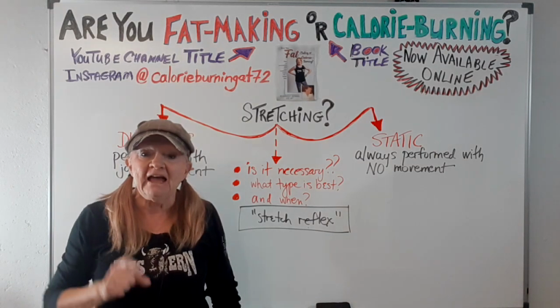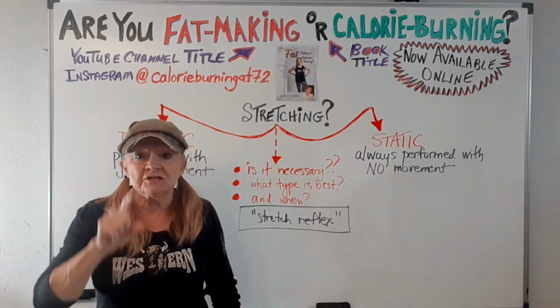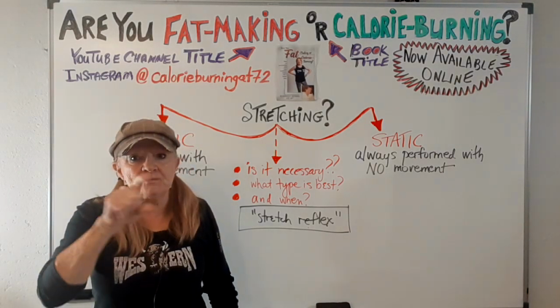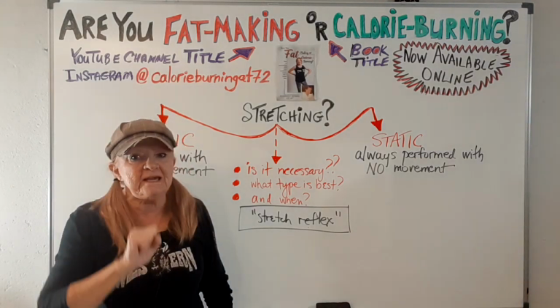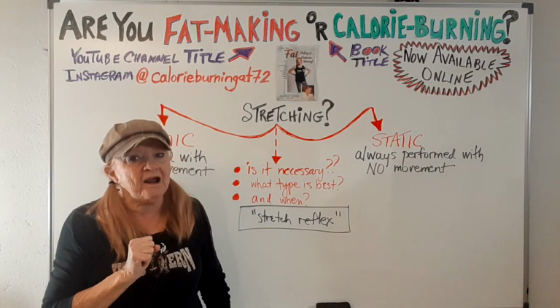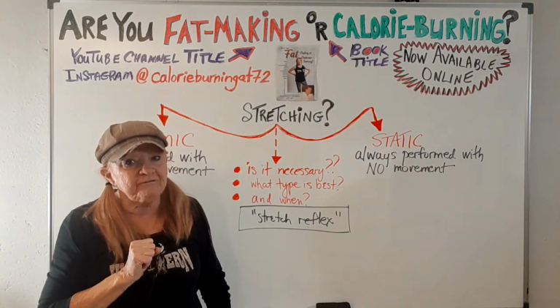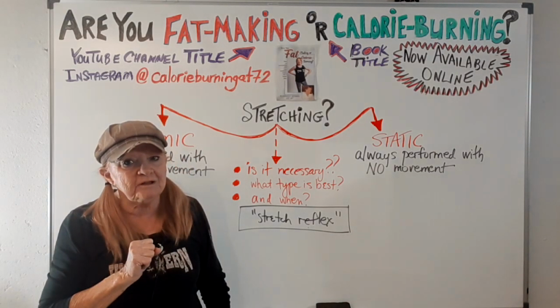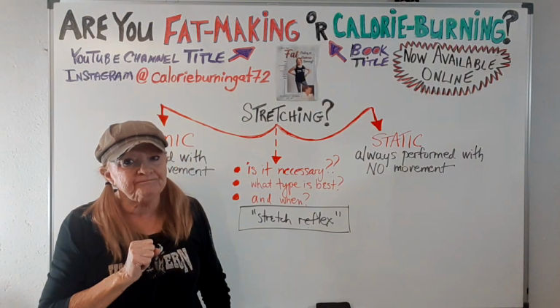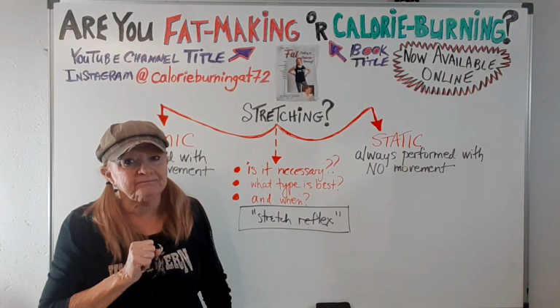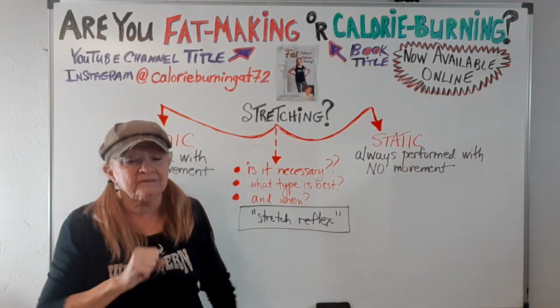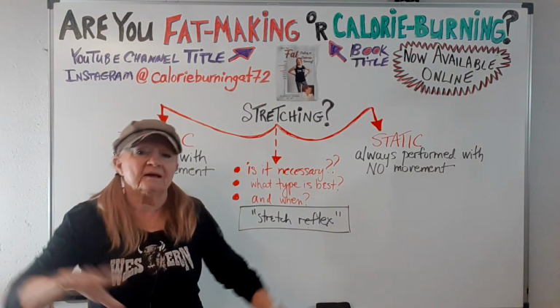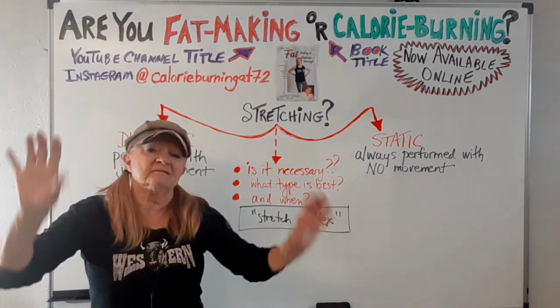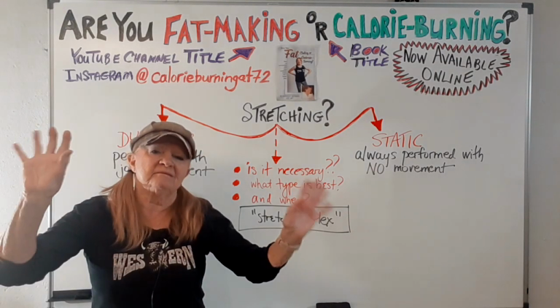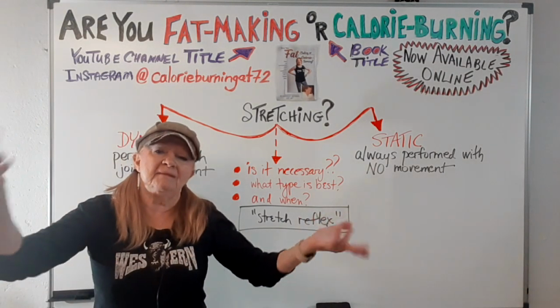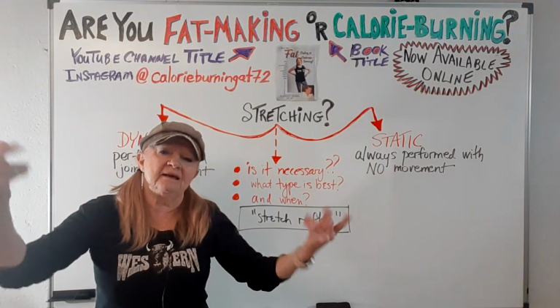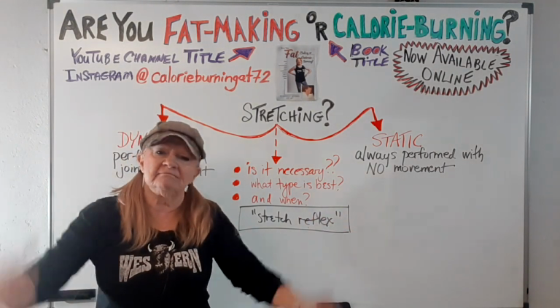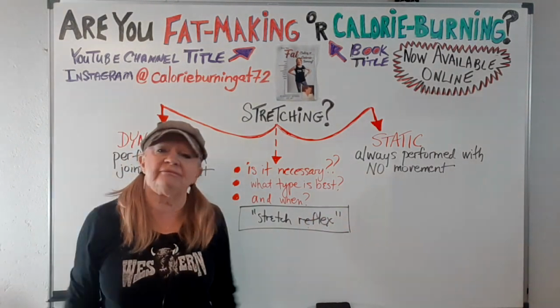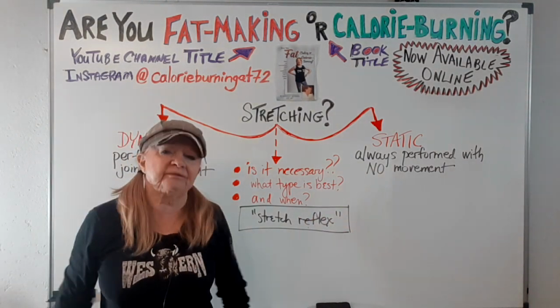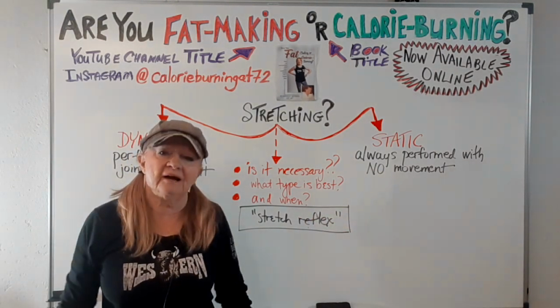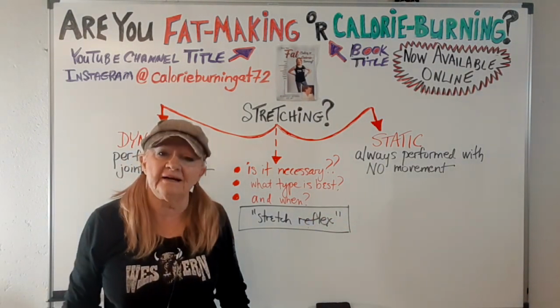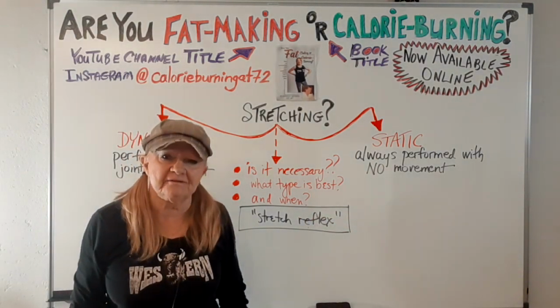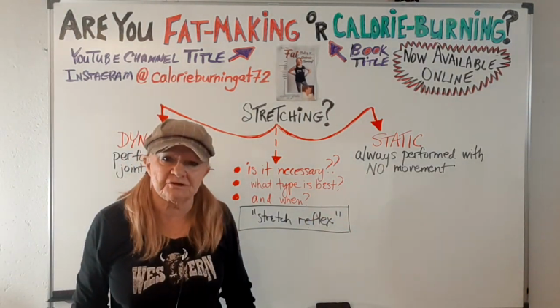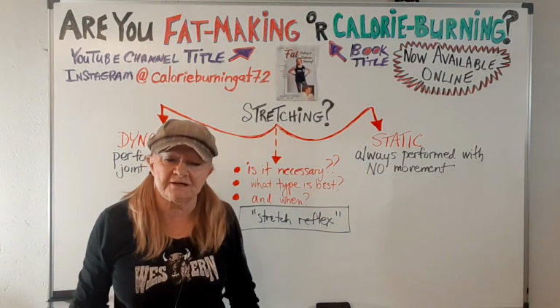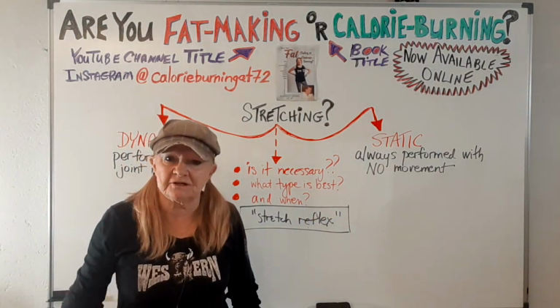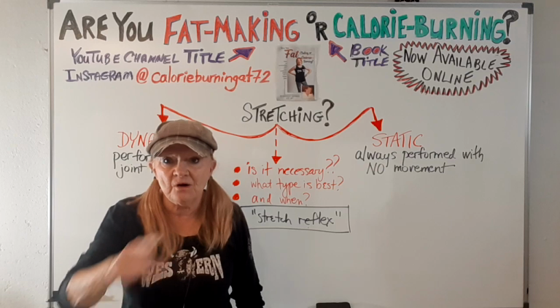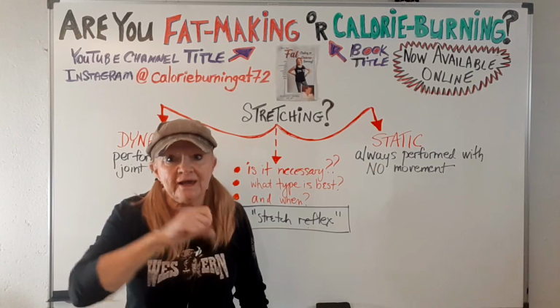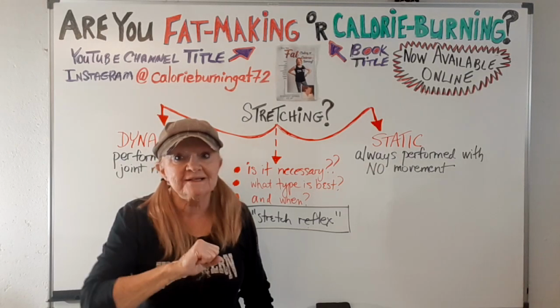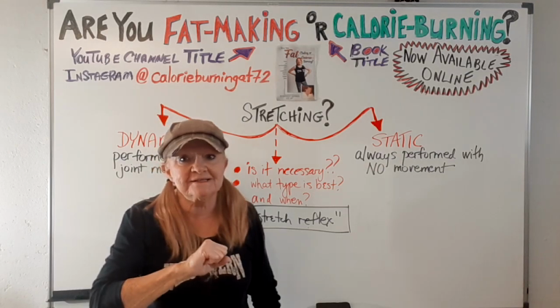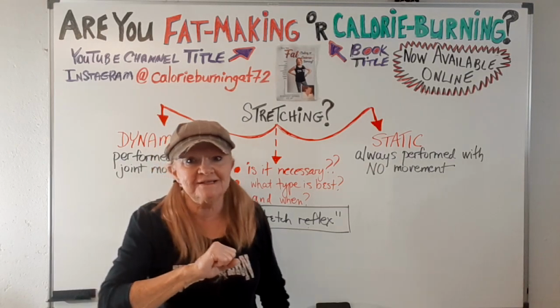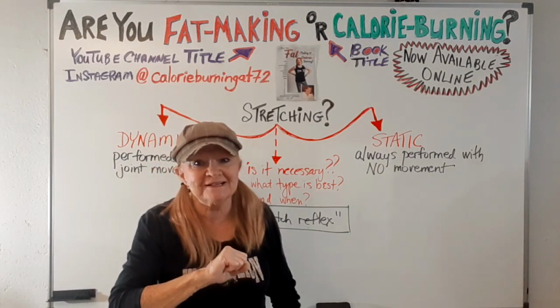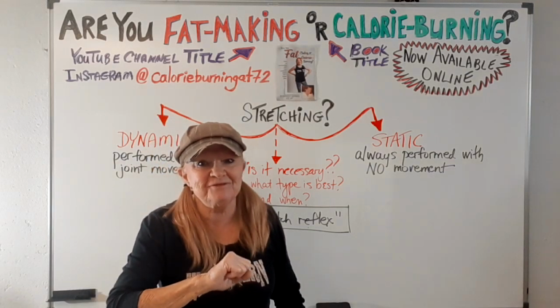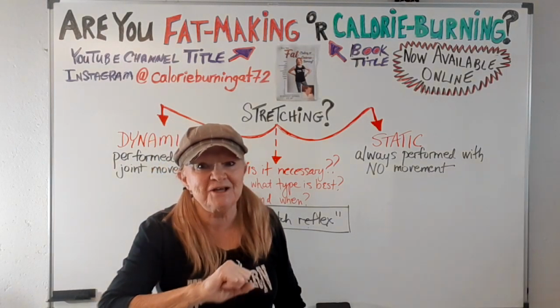I never stretch. See you in the next video.